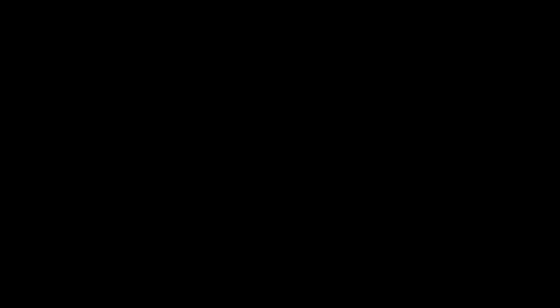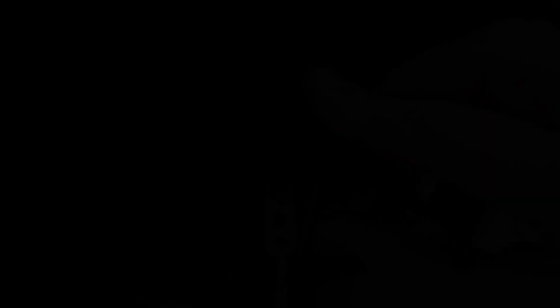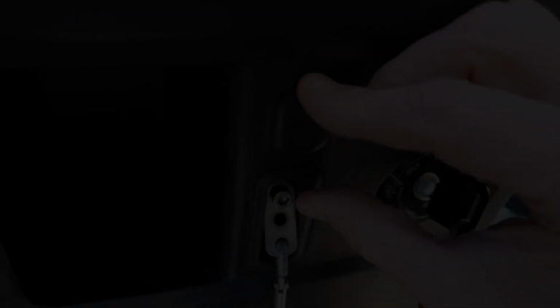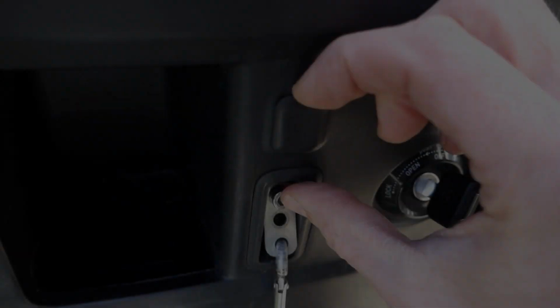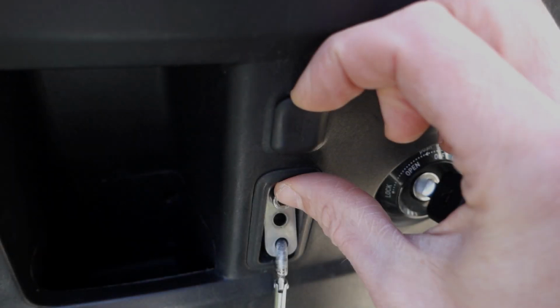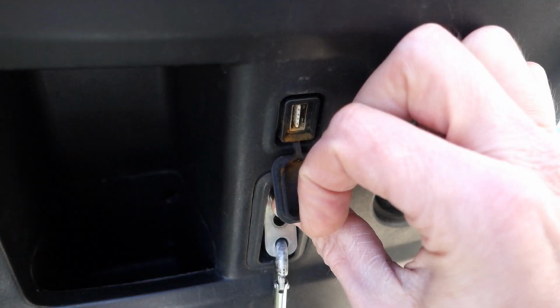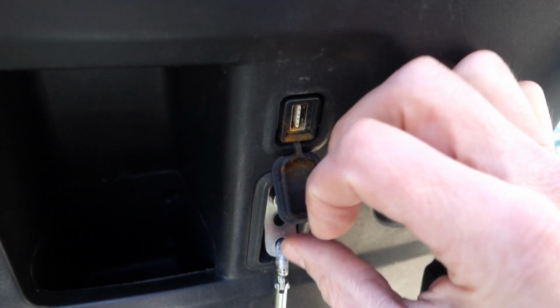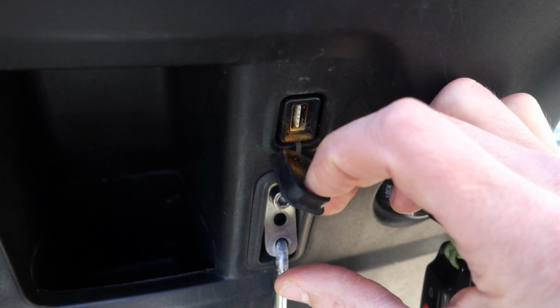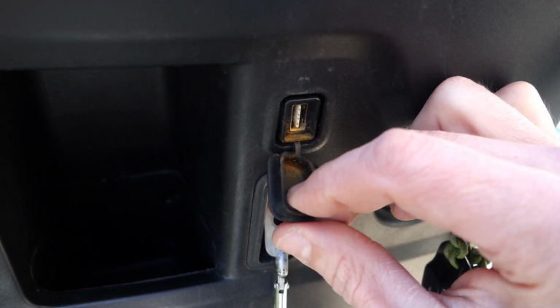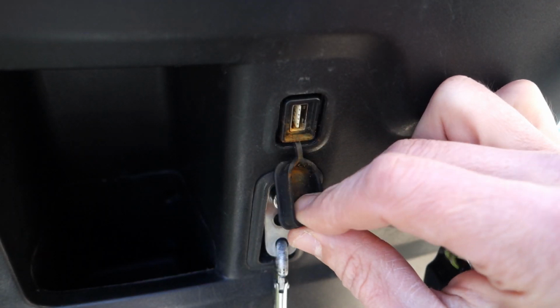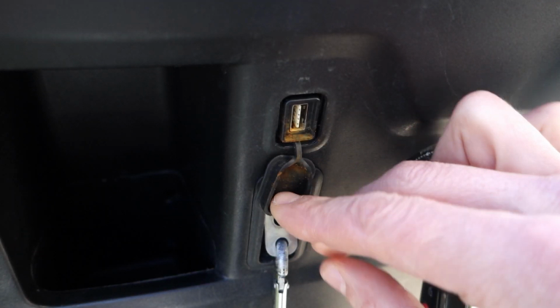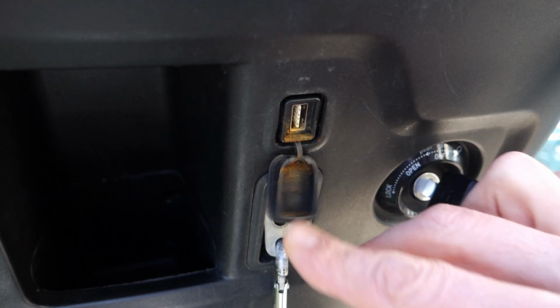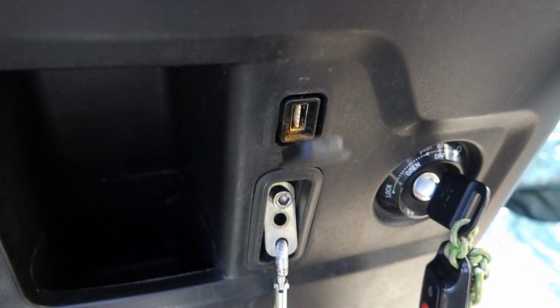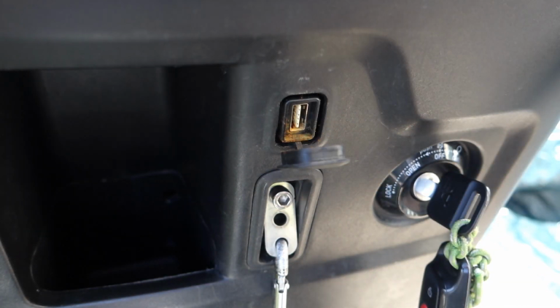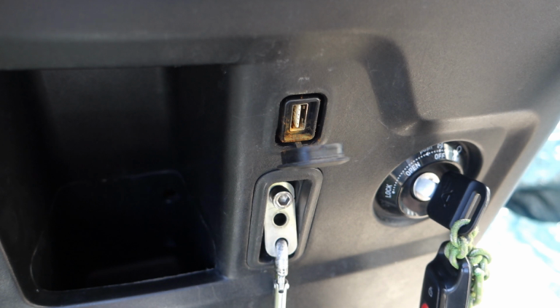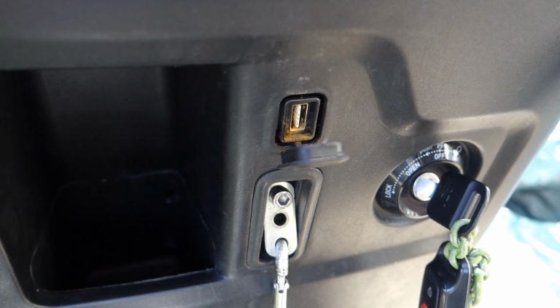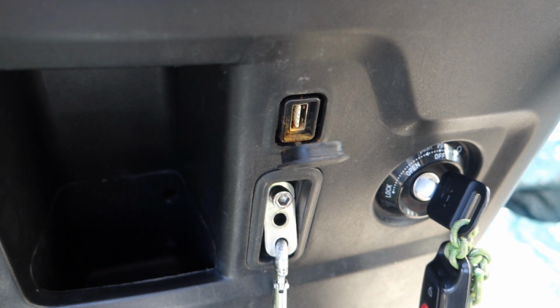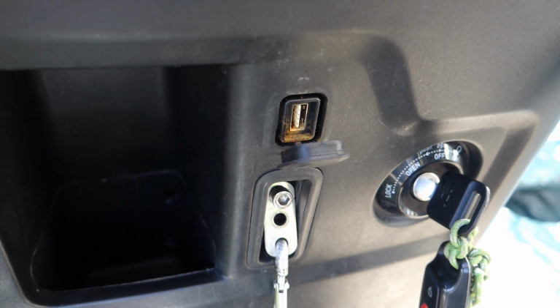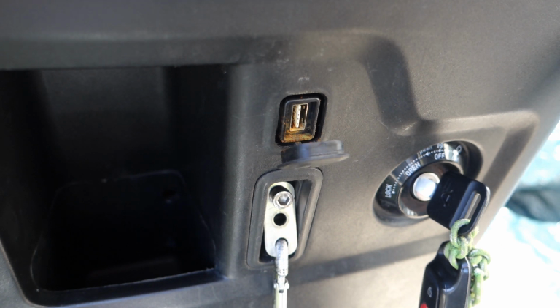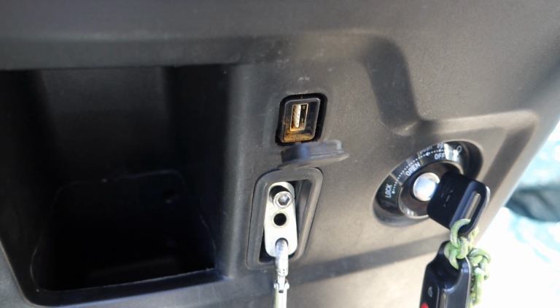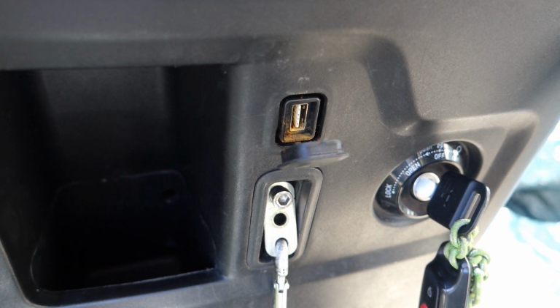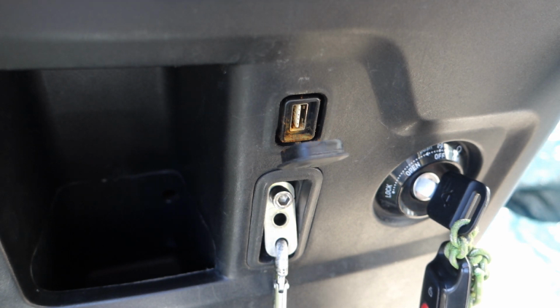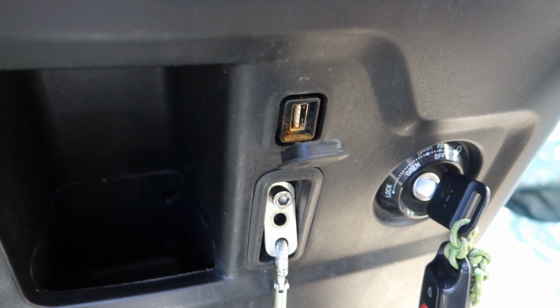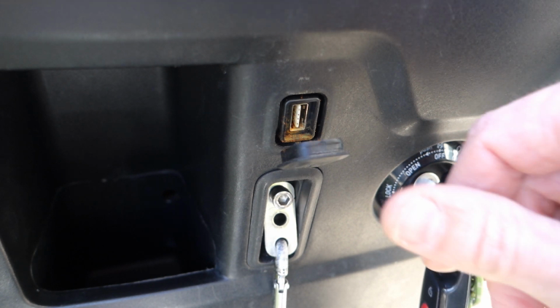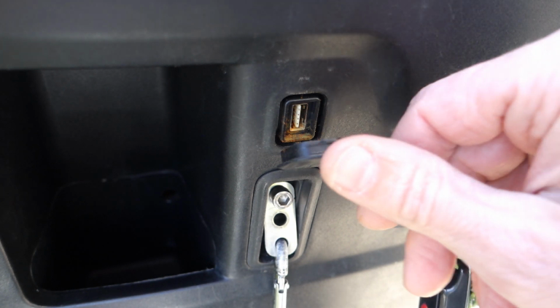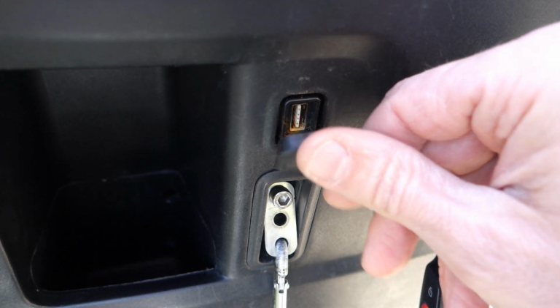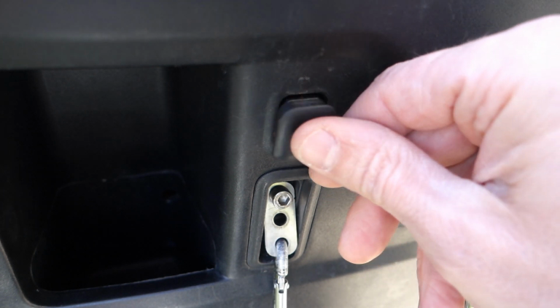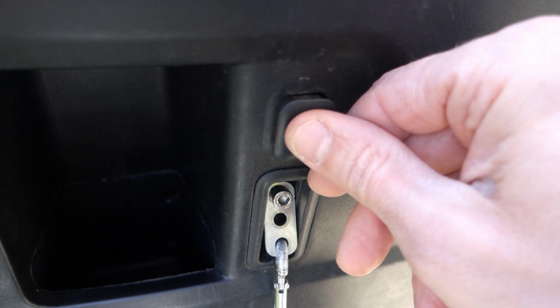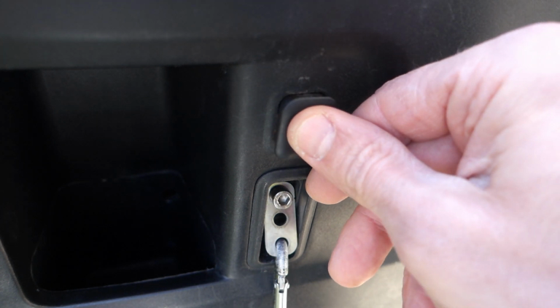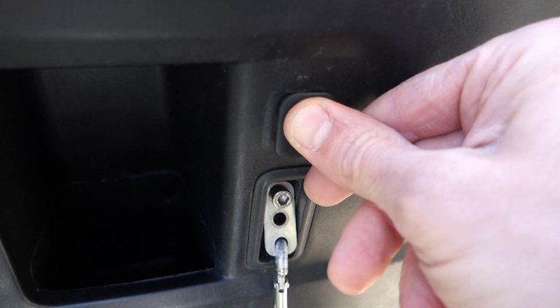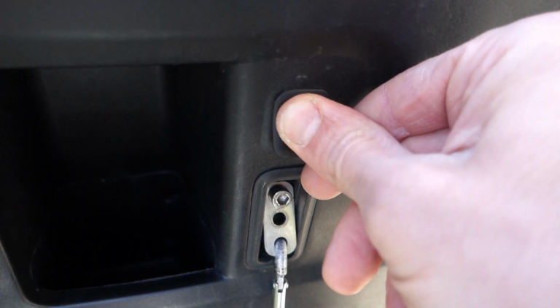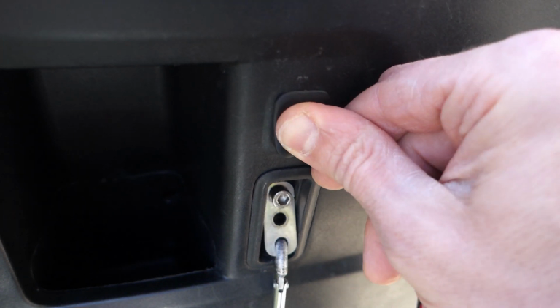The USB charging port is not waterproof and is rusting heavily. Let's hope it will not create shorts.